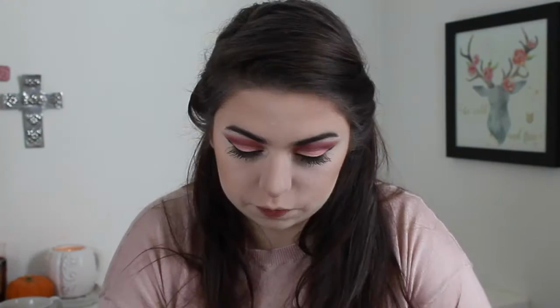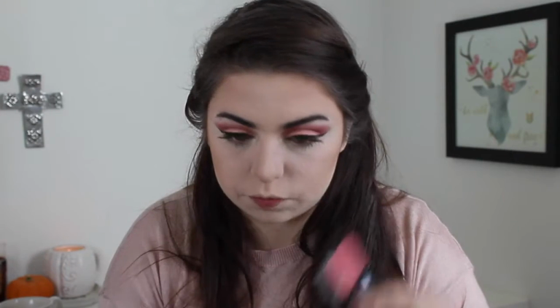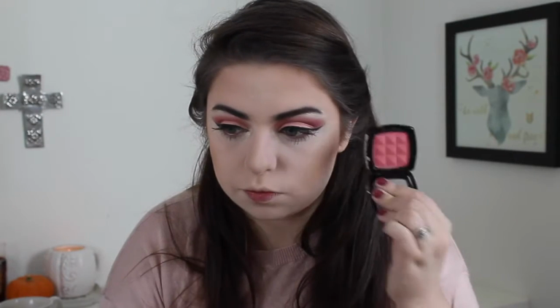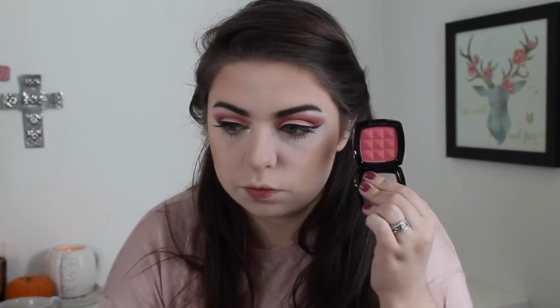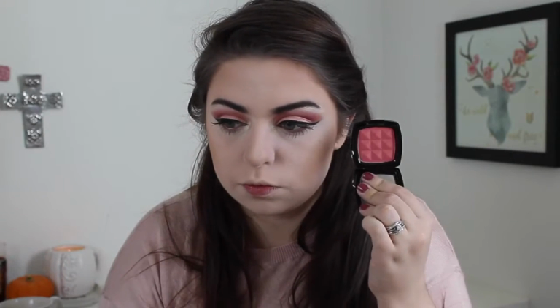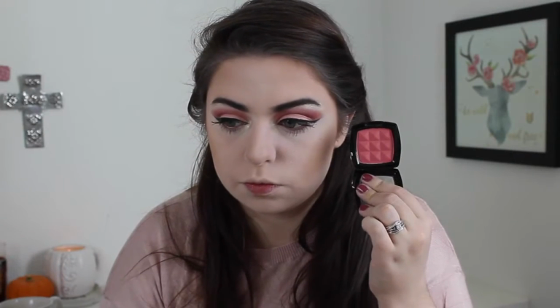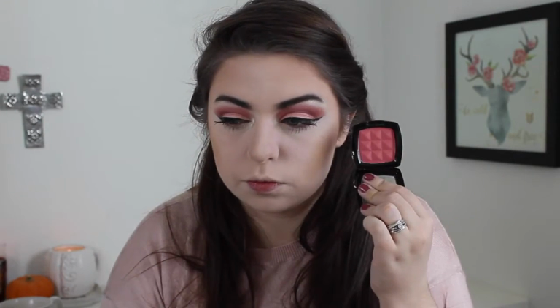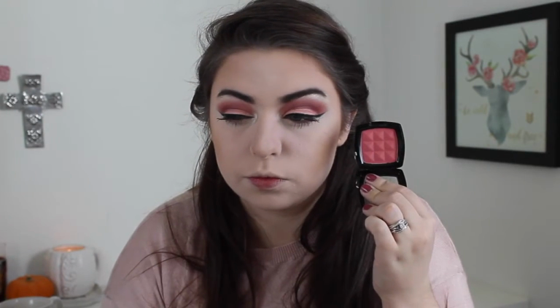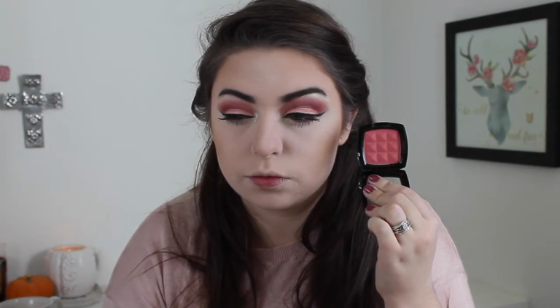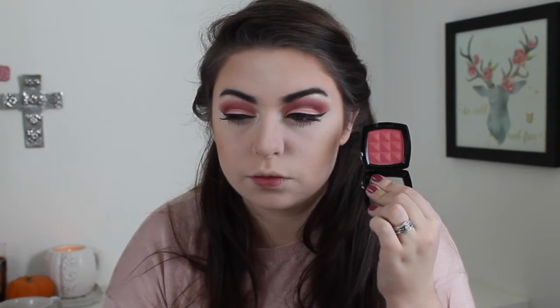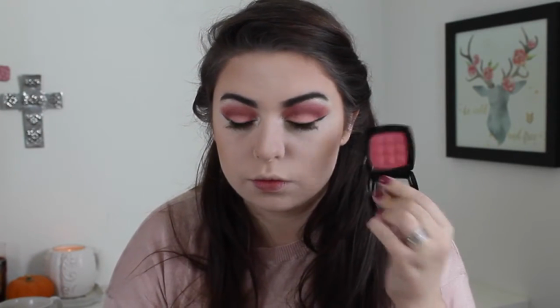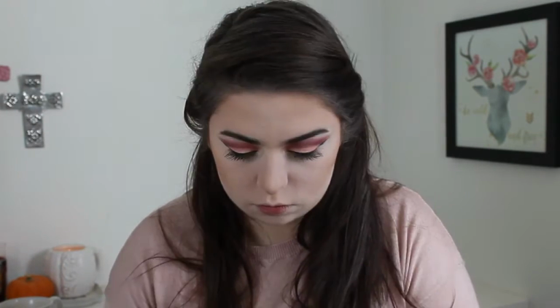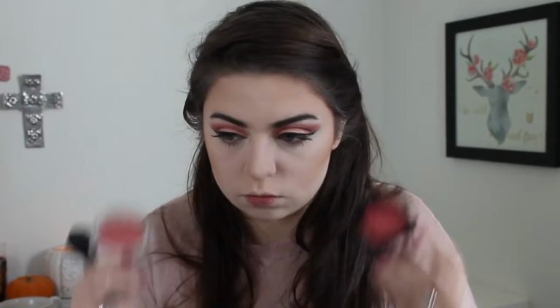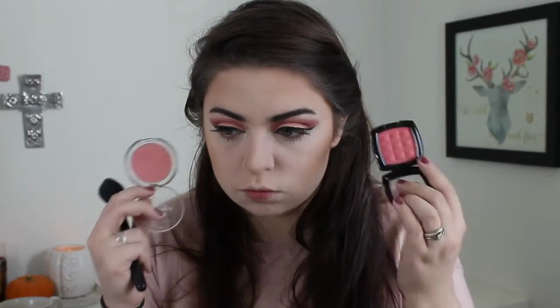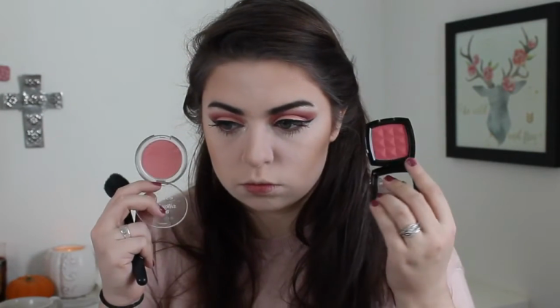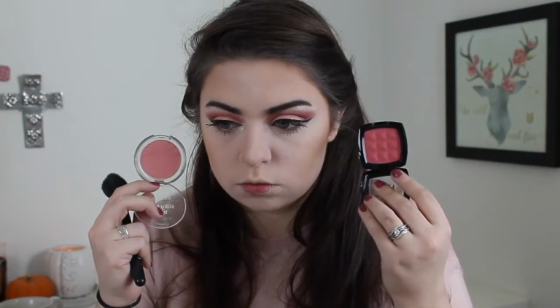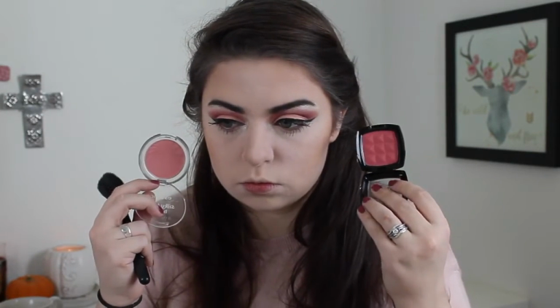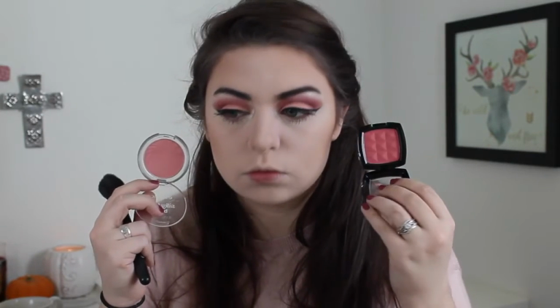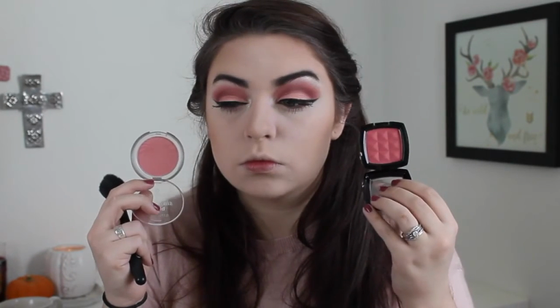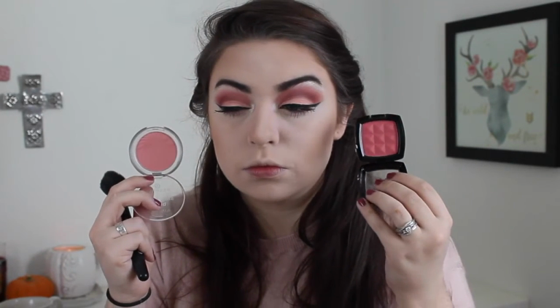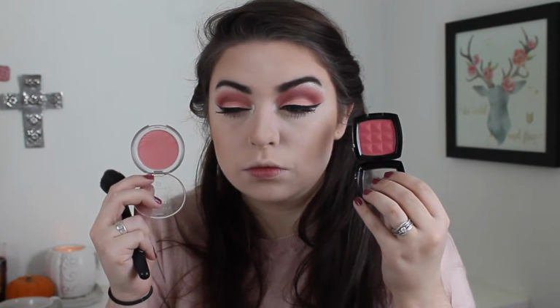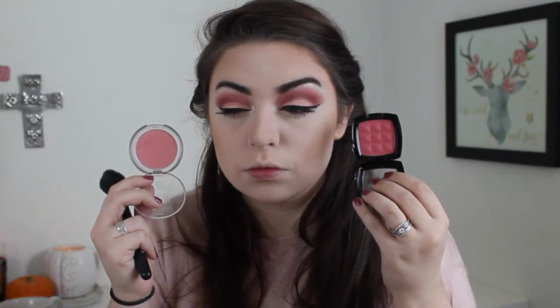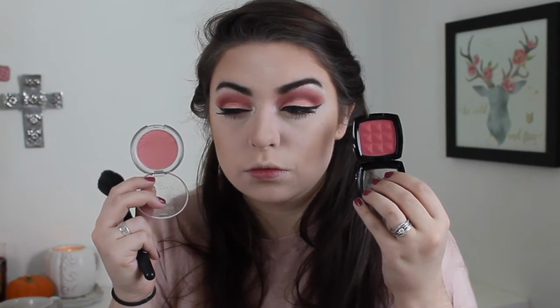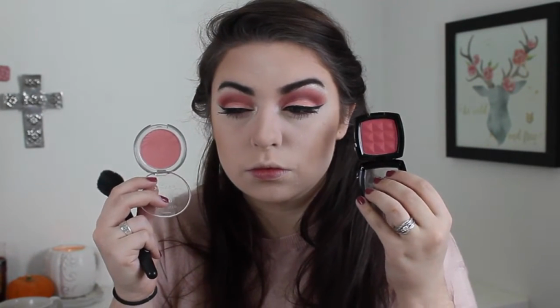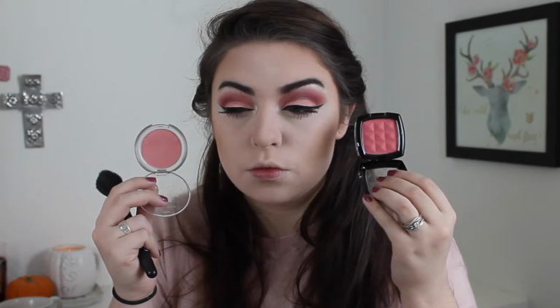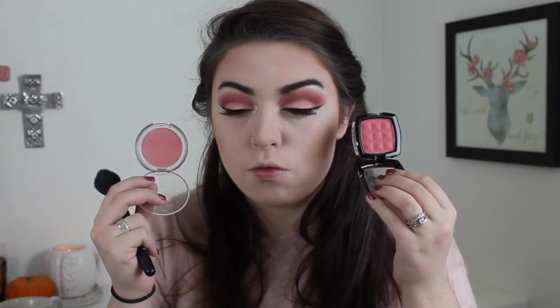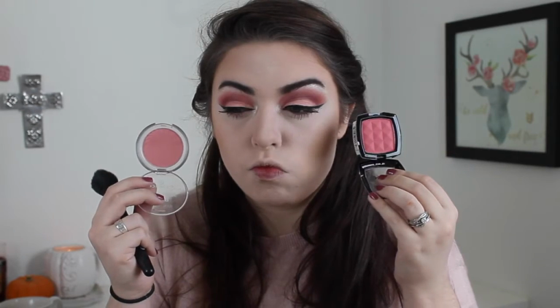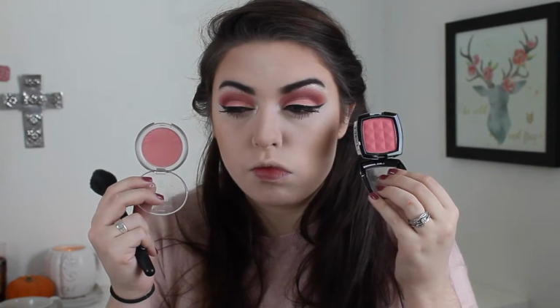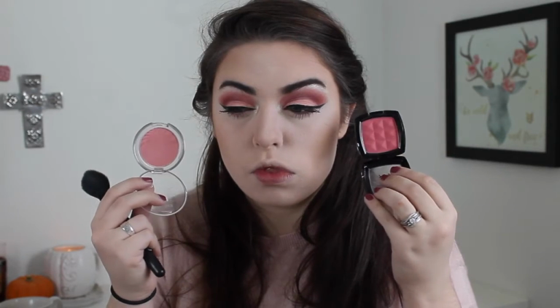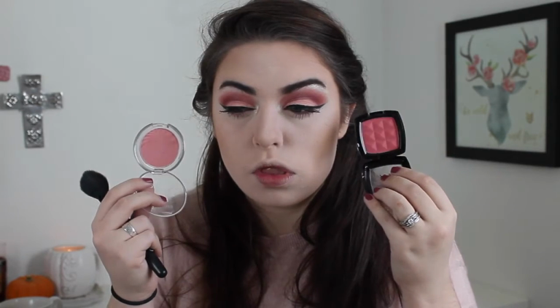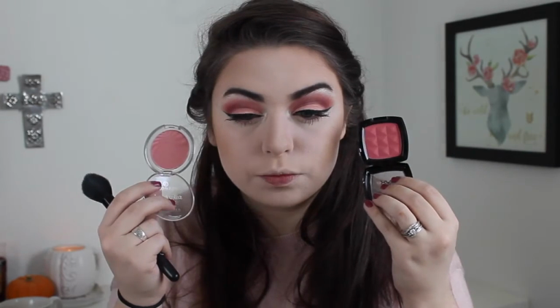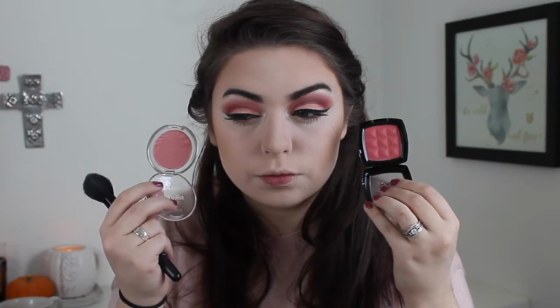Now for blush, I was deciding between these two, but I decided on the Essence Silky Touch Blush in the shade Baby Doll.